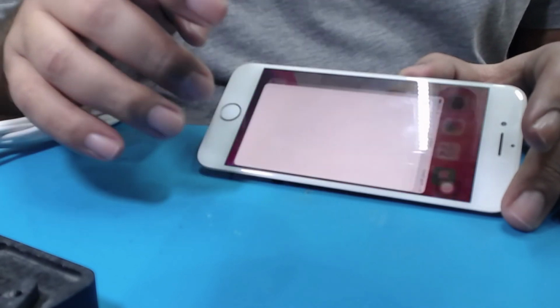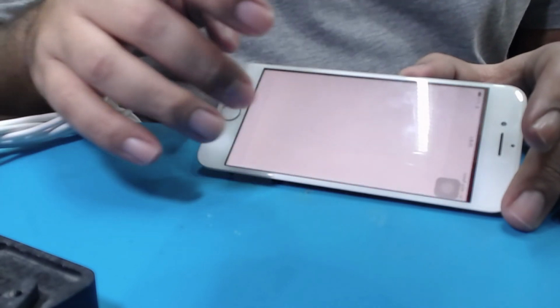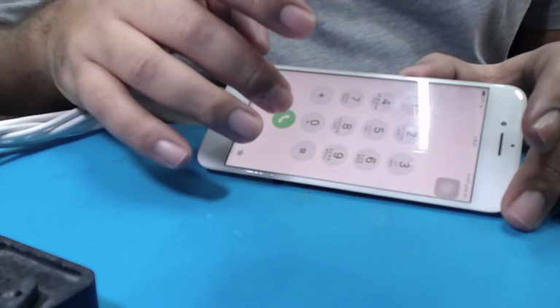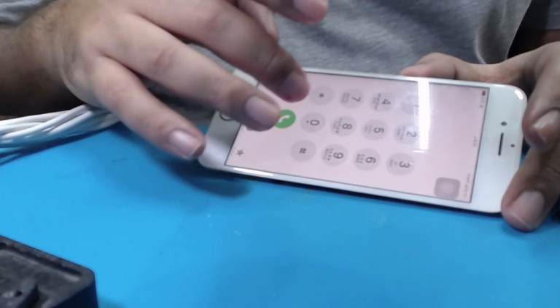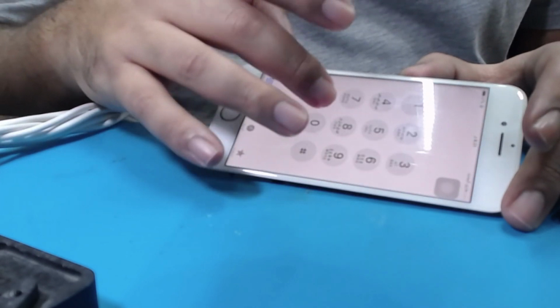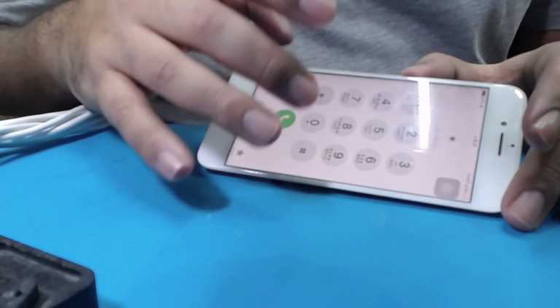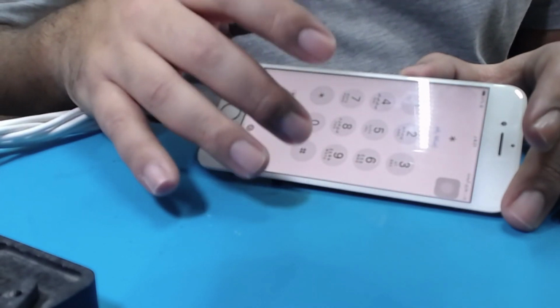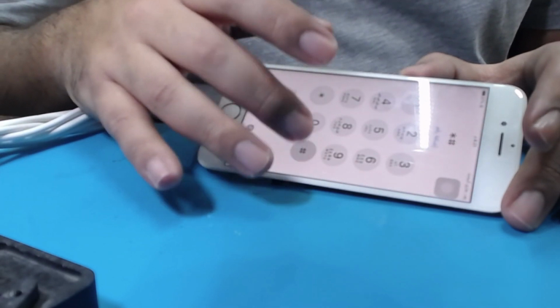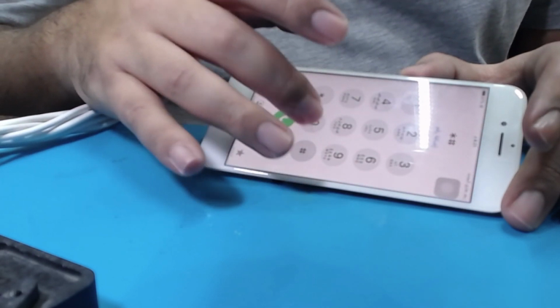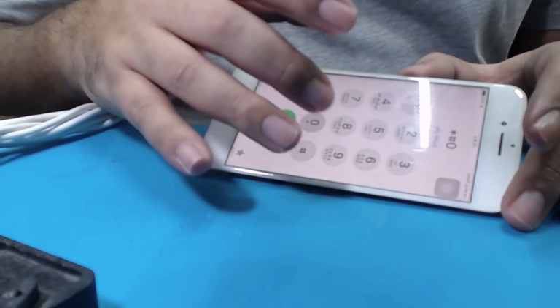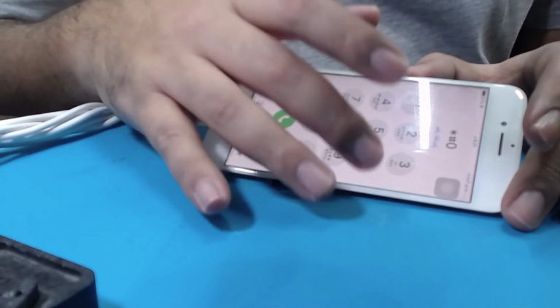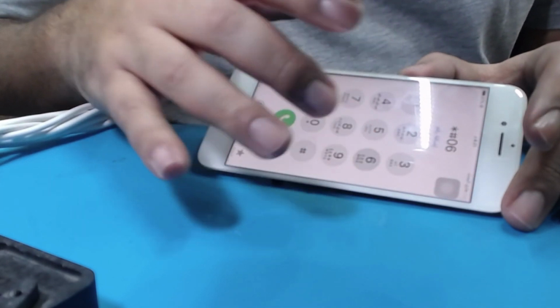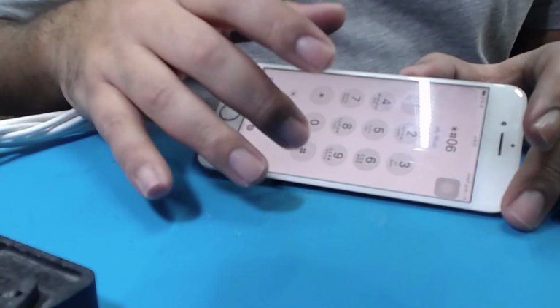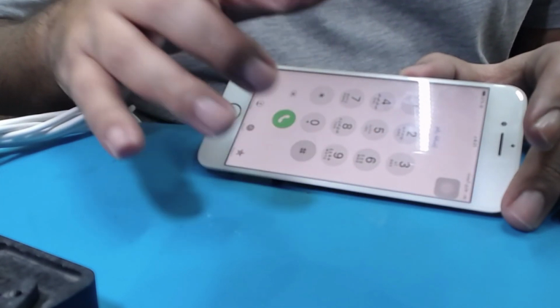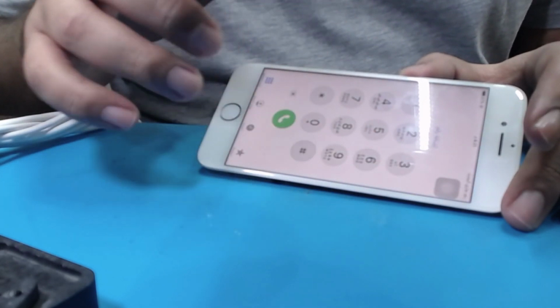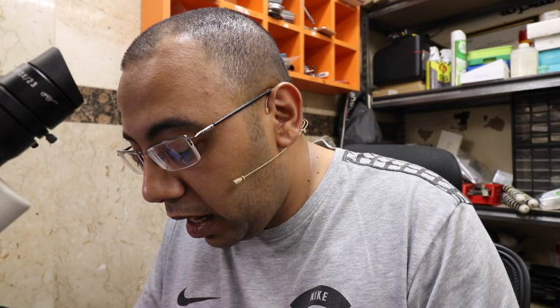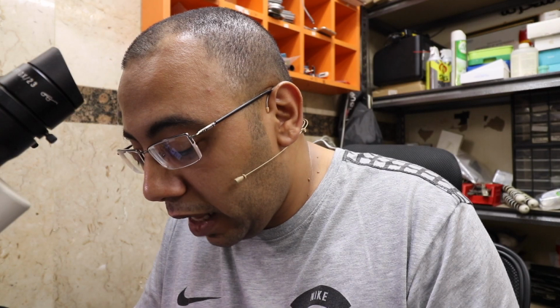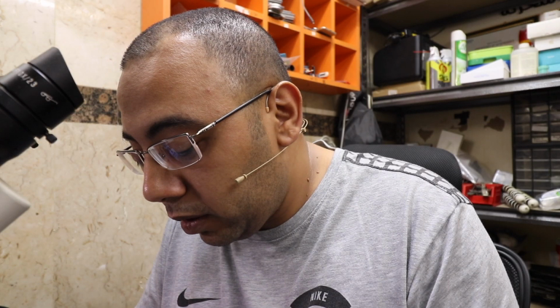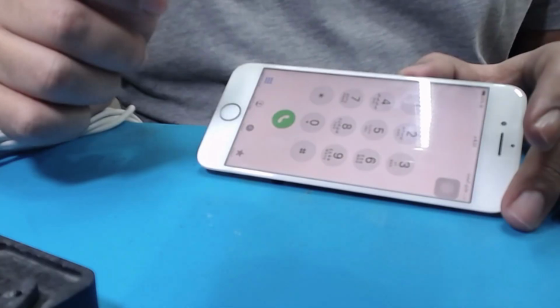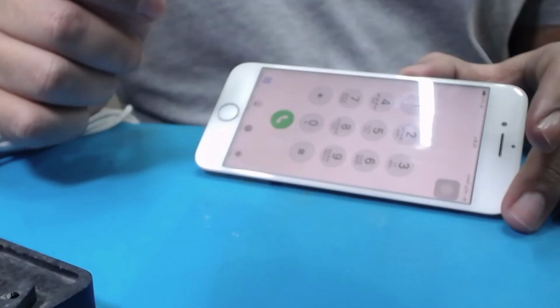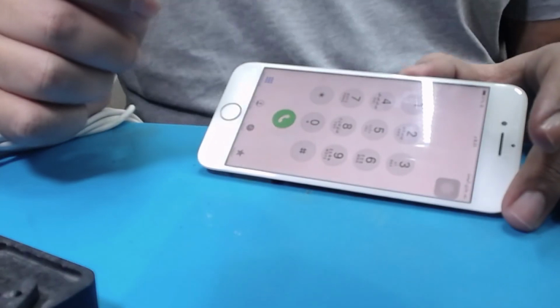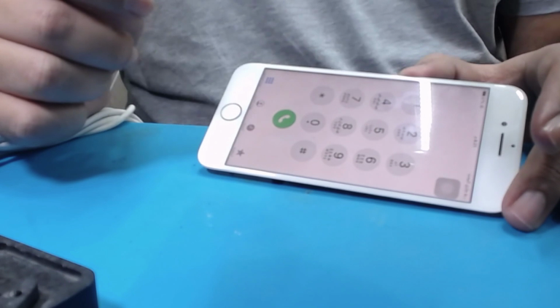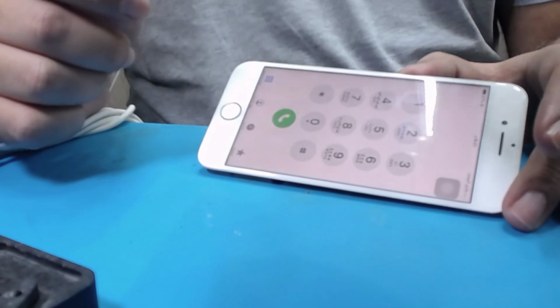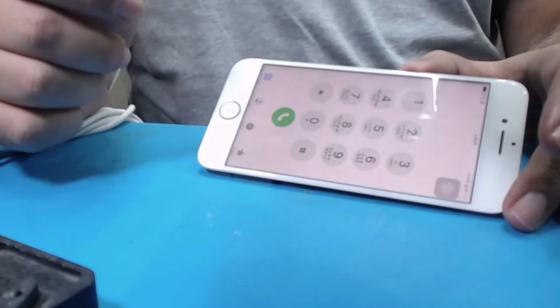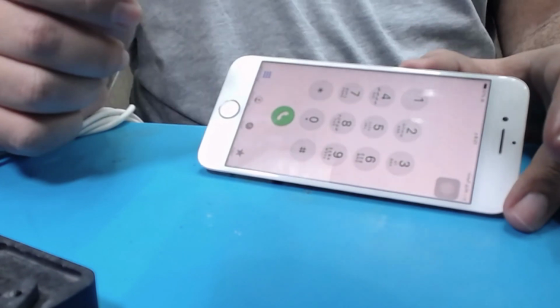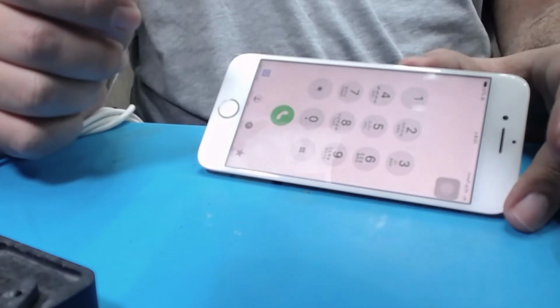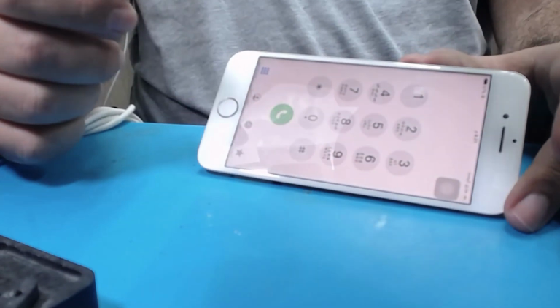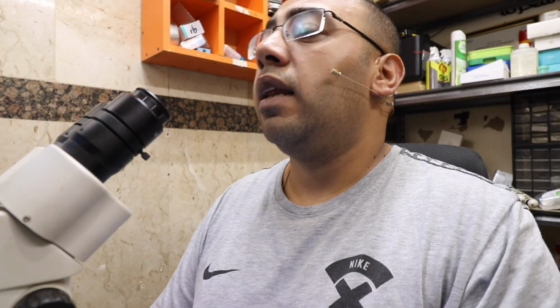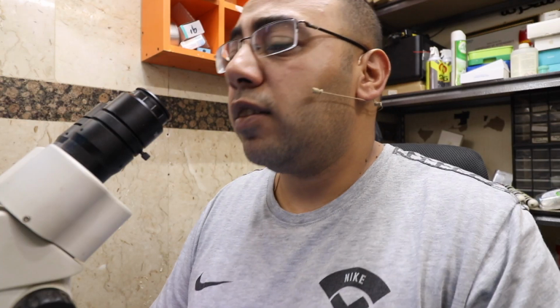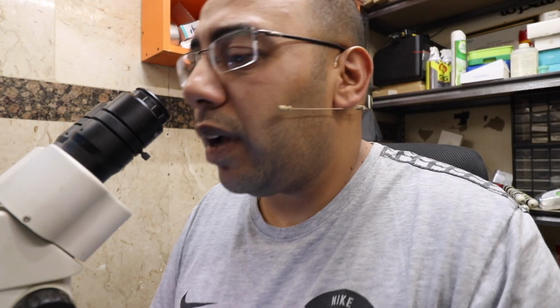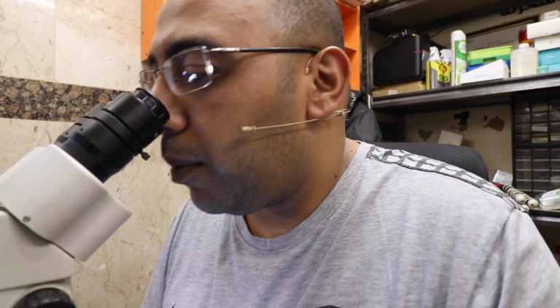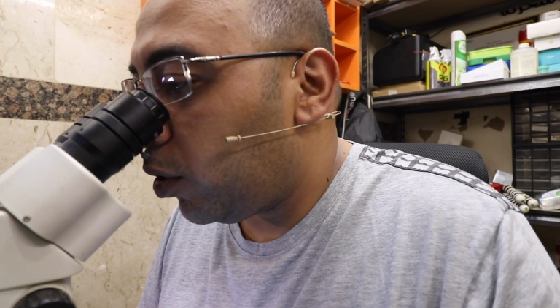Let's check the IMEI — I doubt it's there. And indeed, it's not there. Let's look at the board.